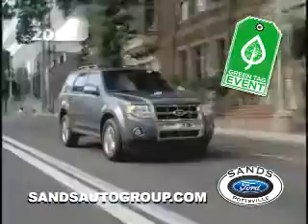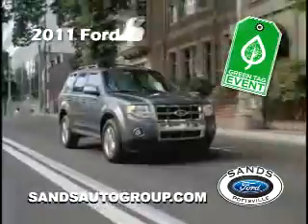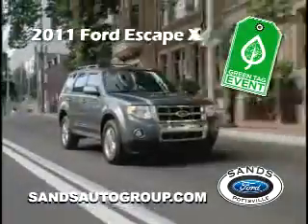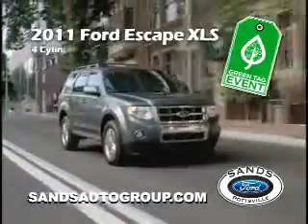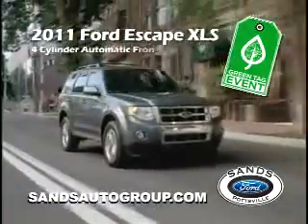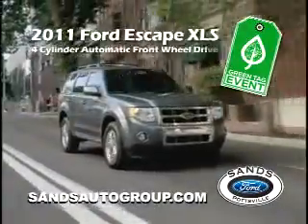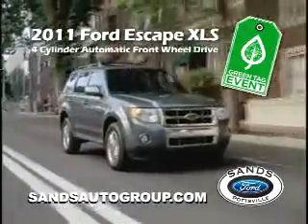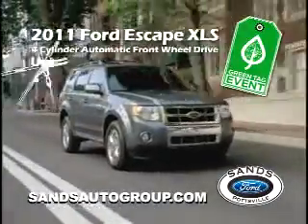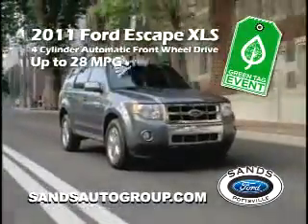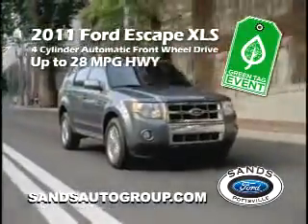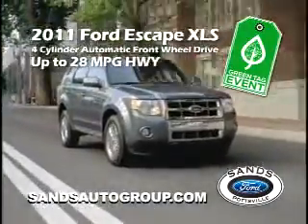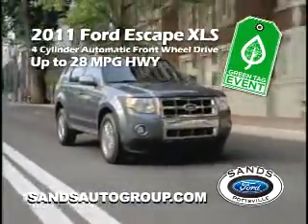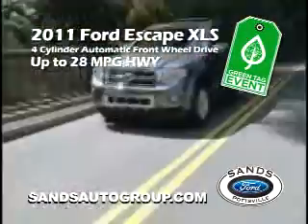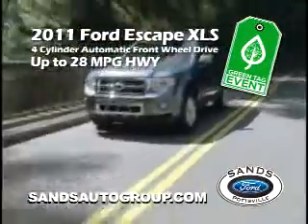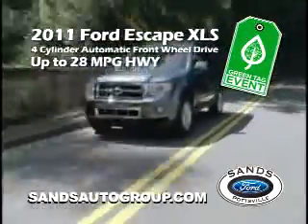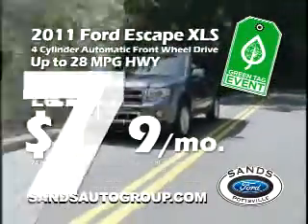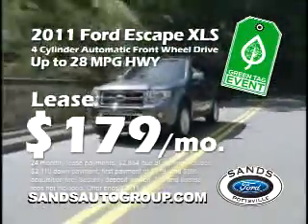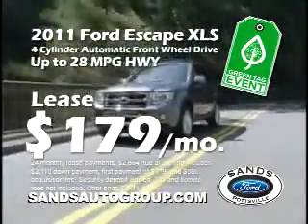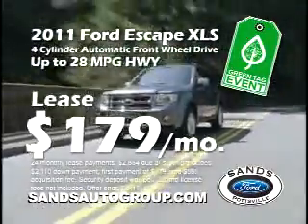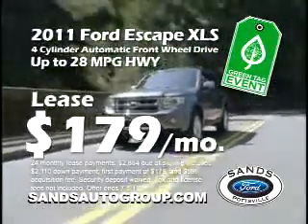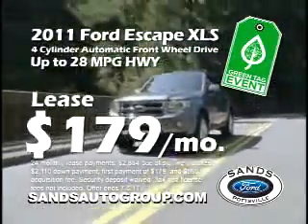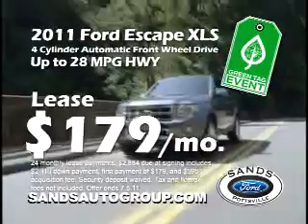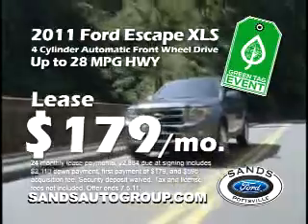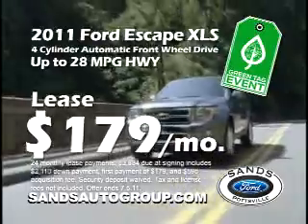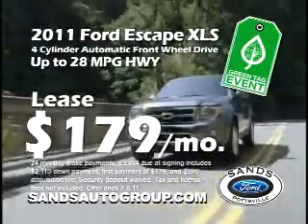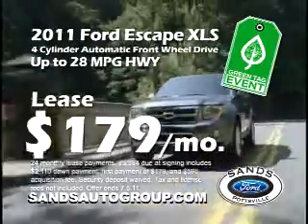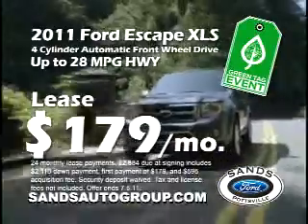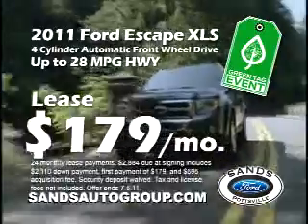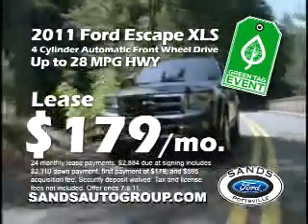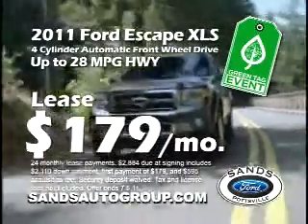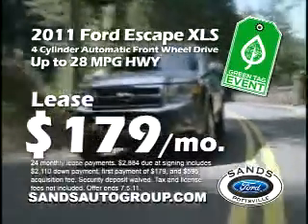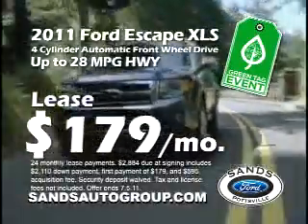Or get away with a 2011 Escape. Lease for $179 a month for 24 months with $28.84 due at signing.